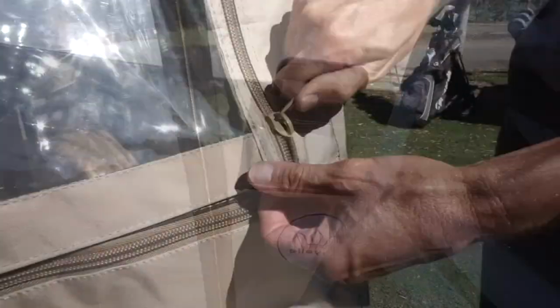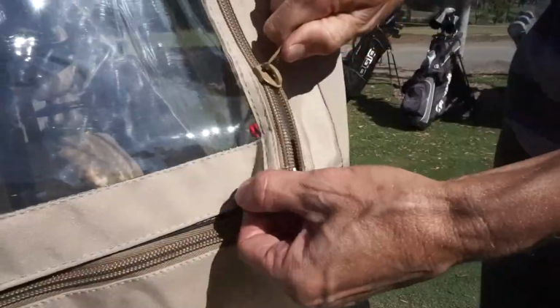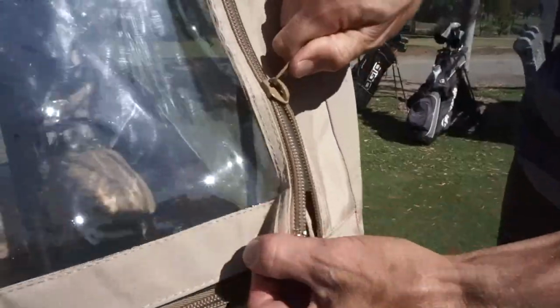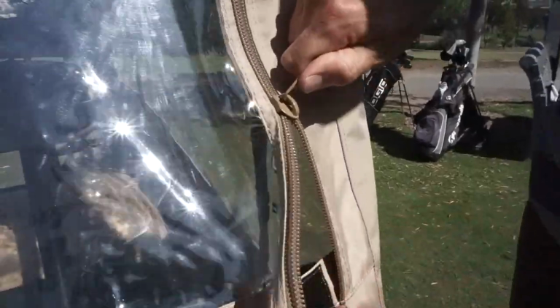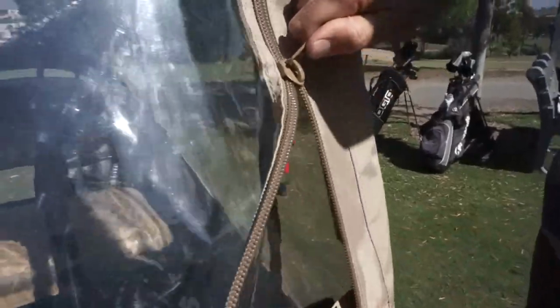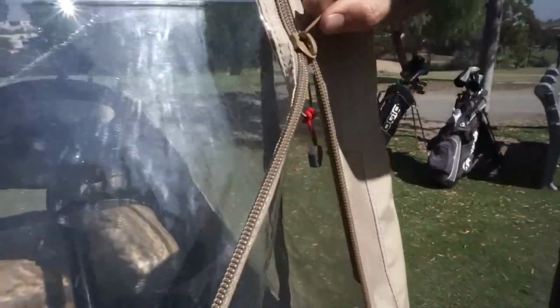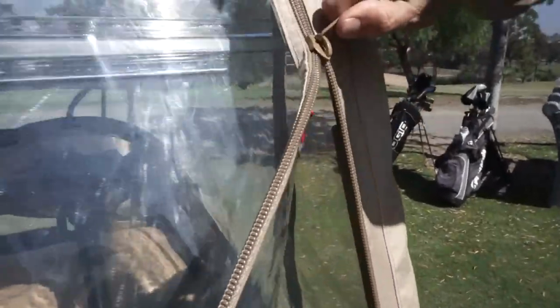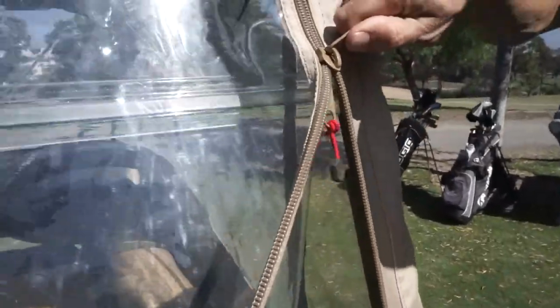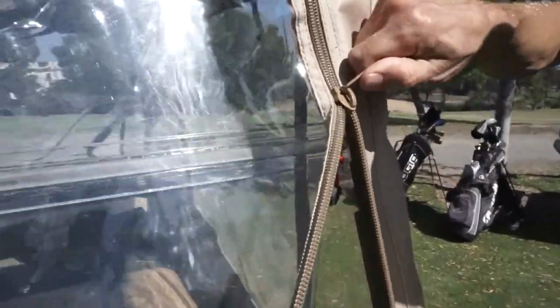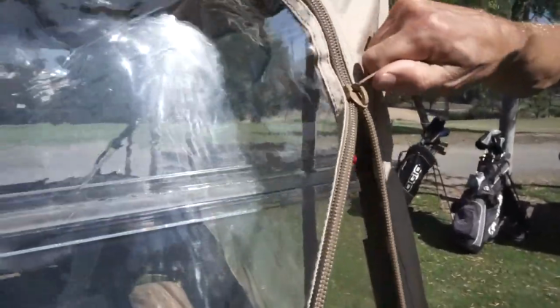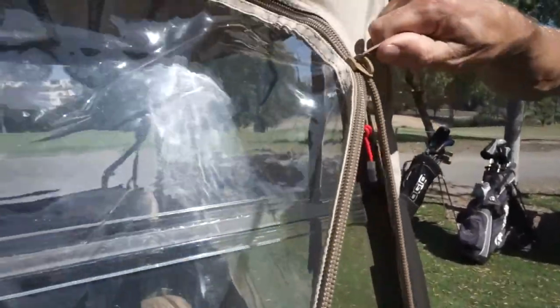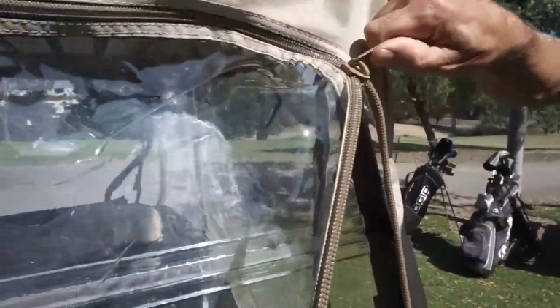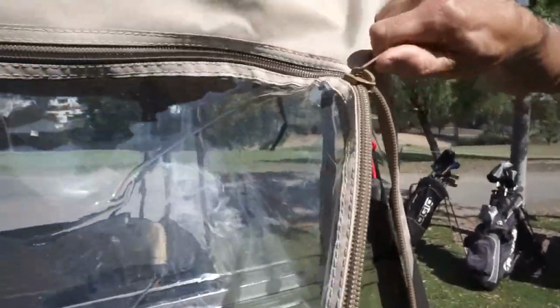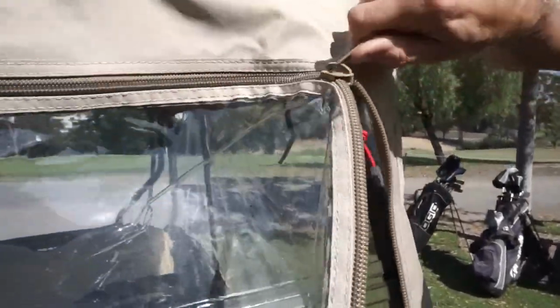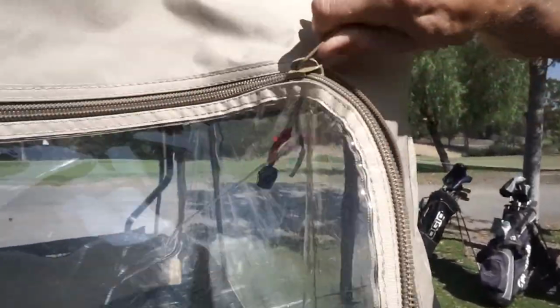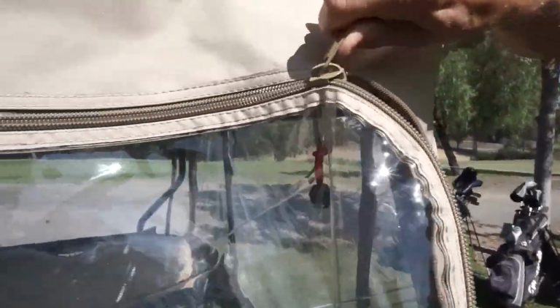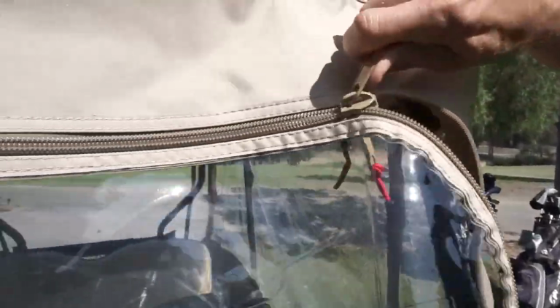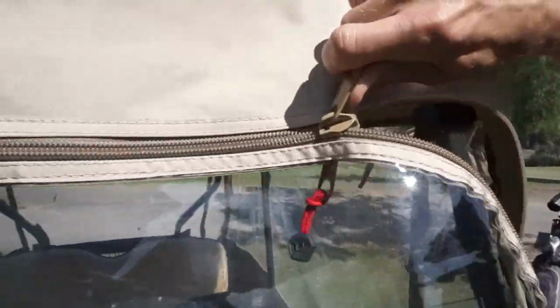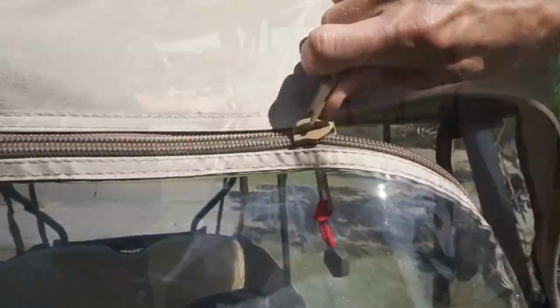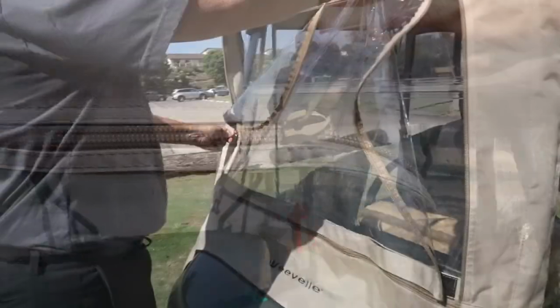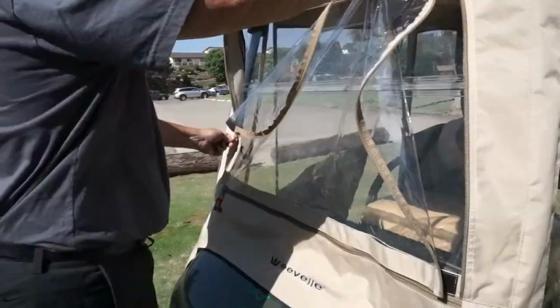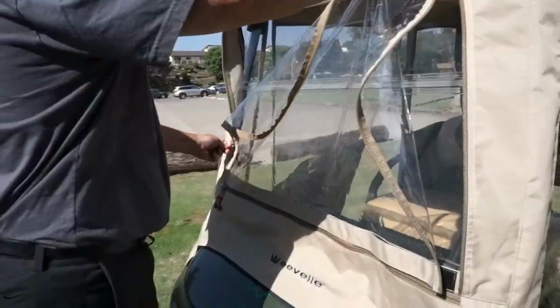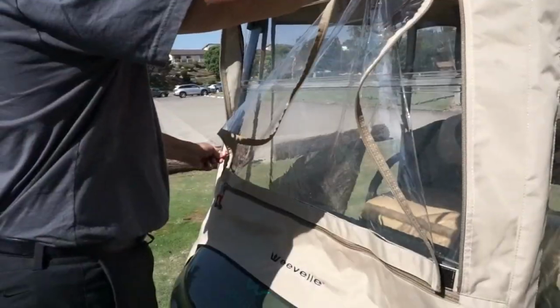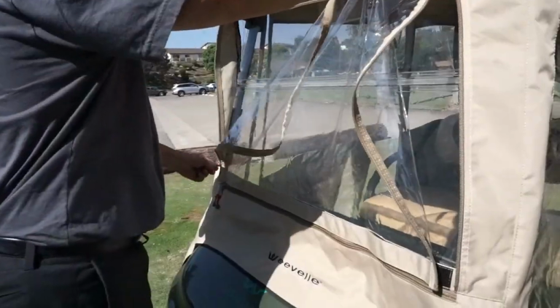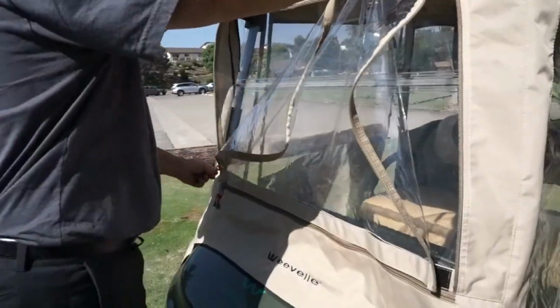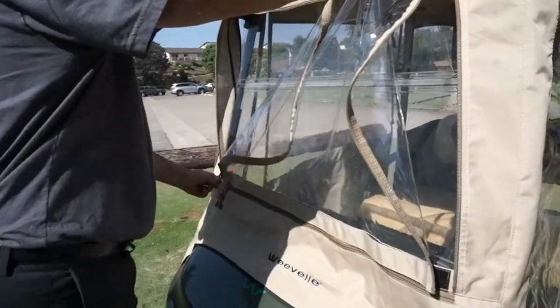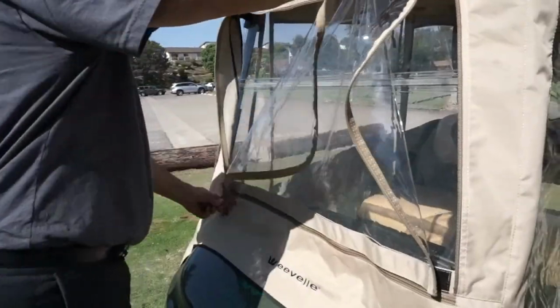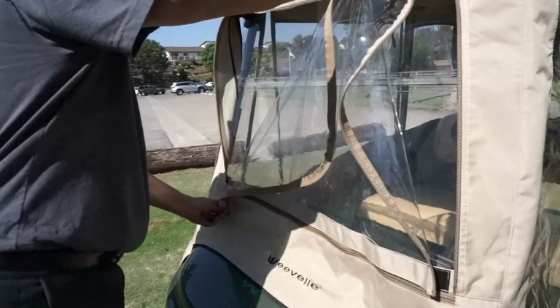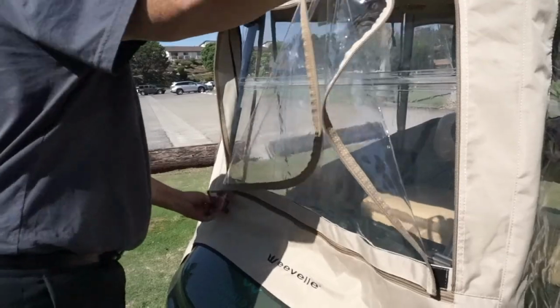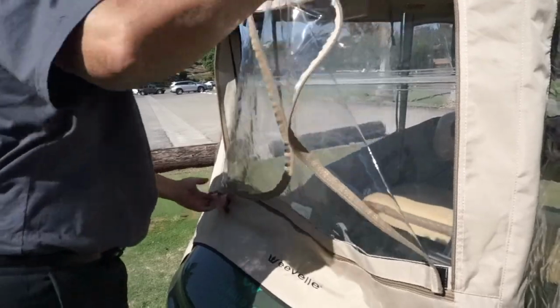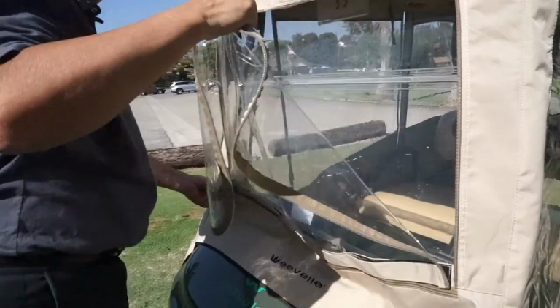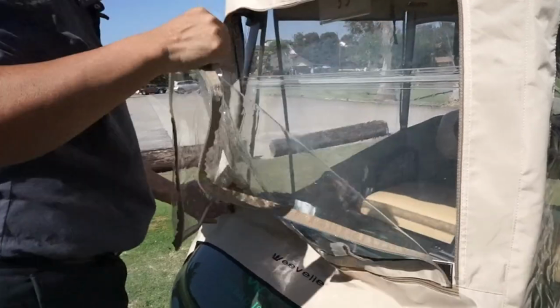For carts equipped with a windshield, you may want to remove the front panel of the enclosure. Simply unzip and attach.